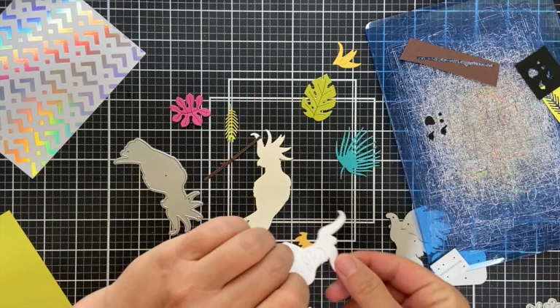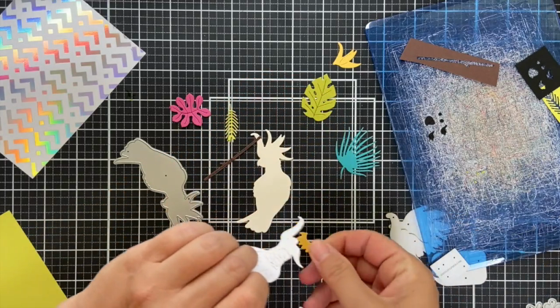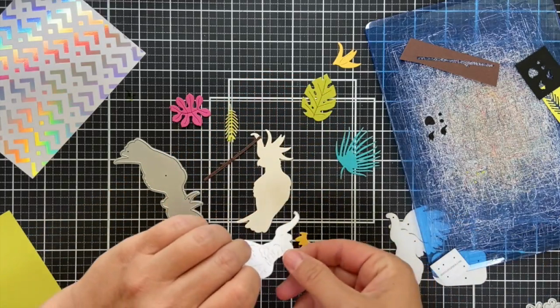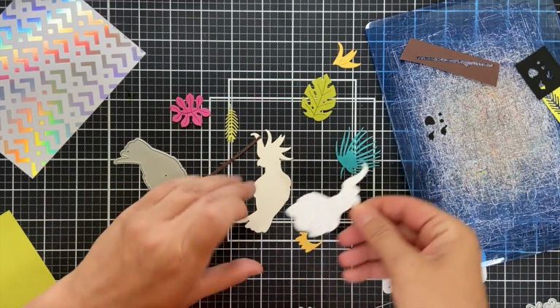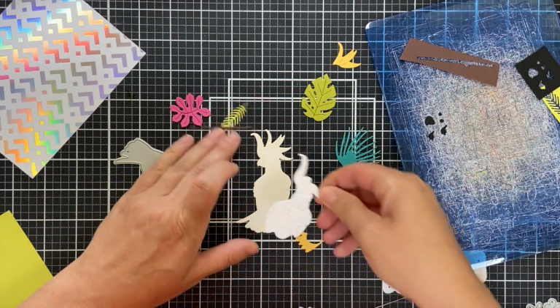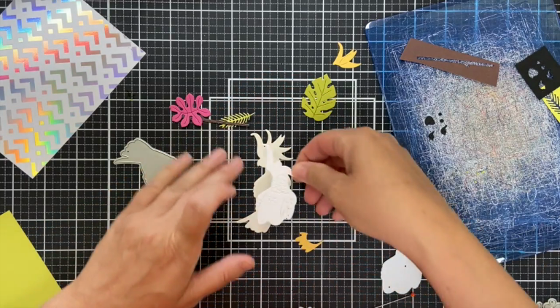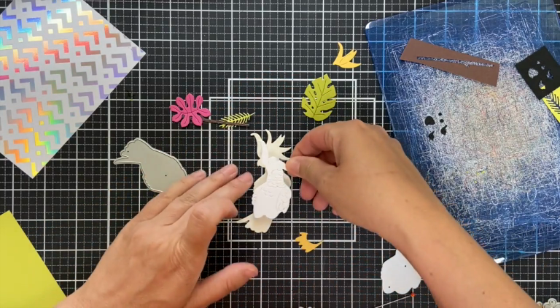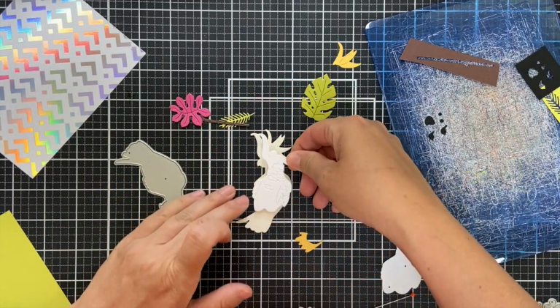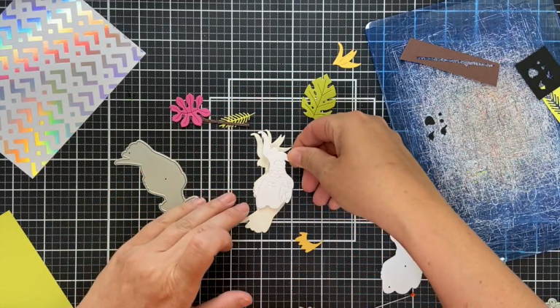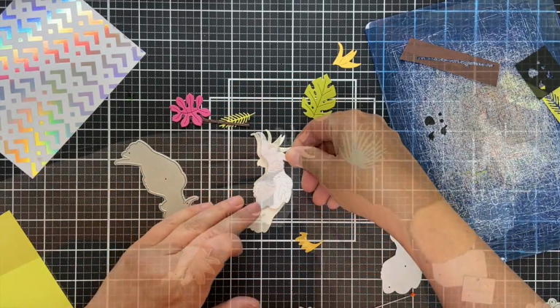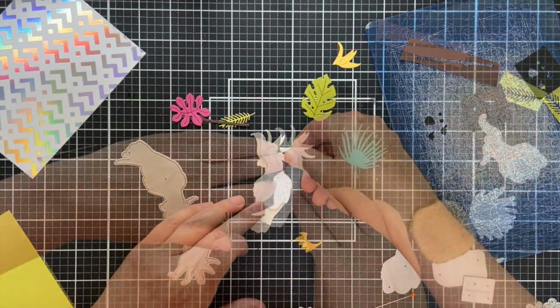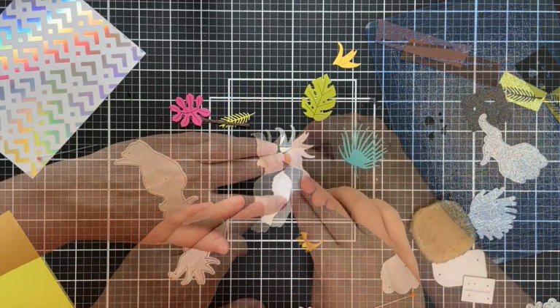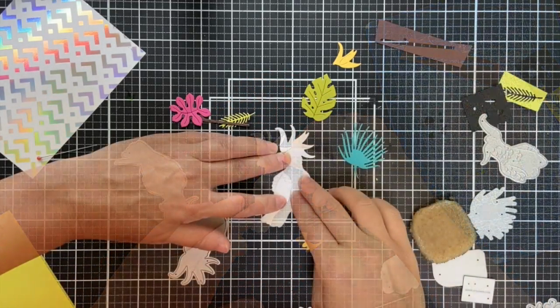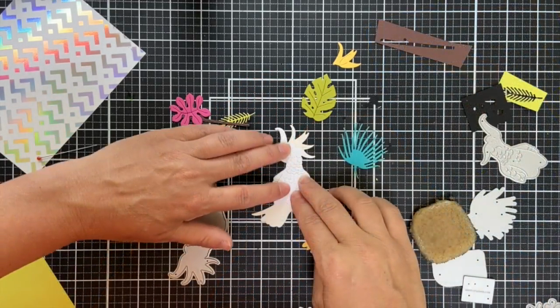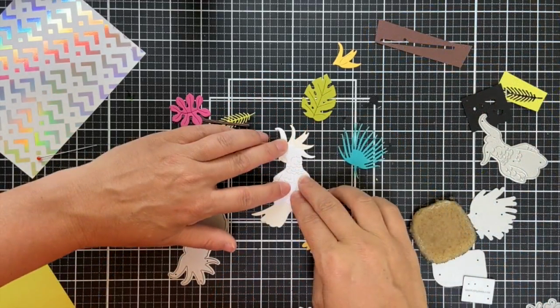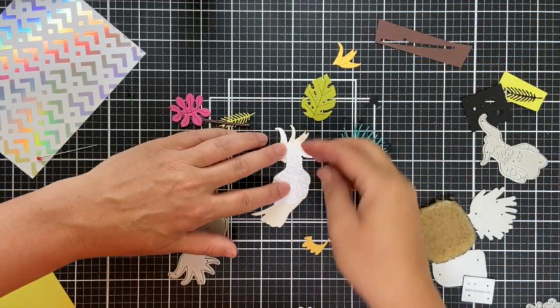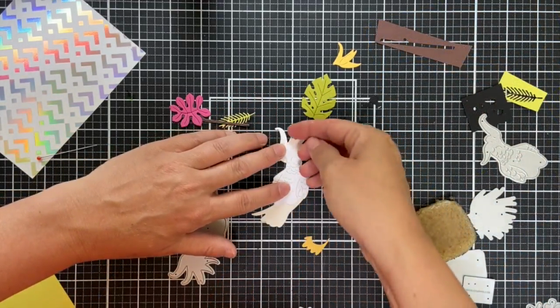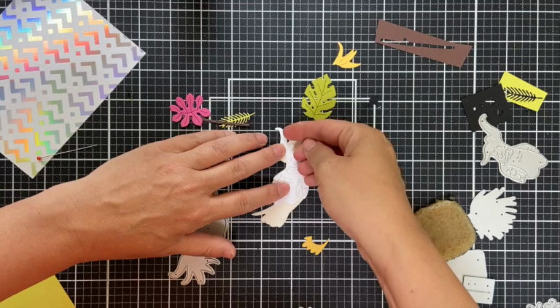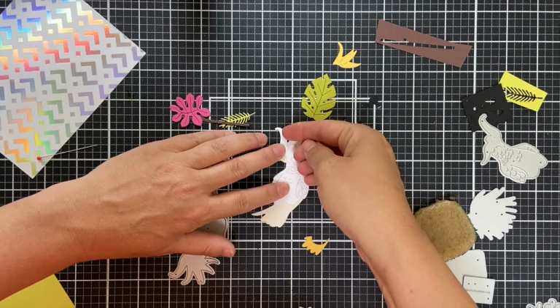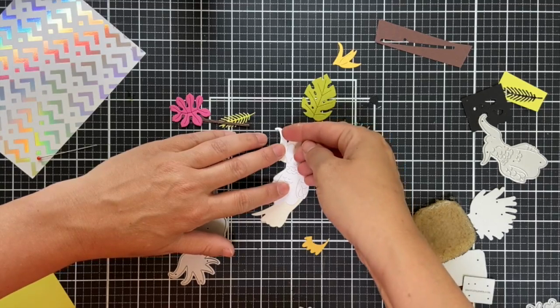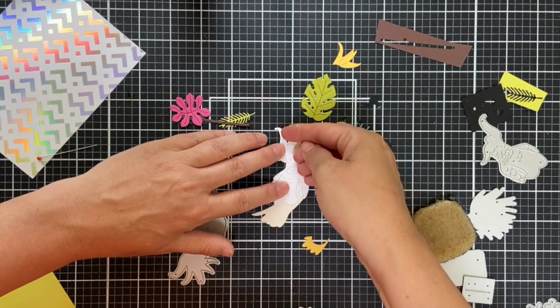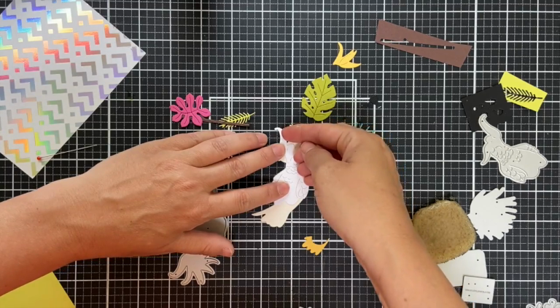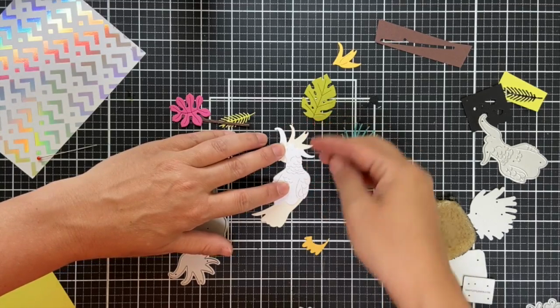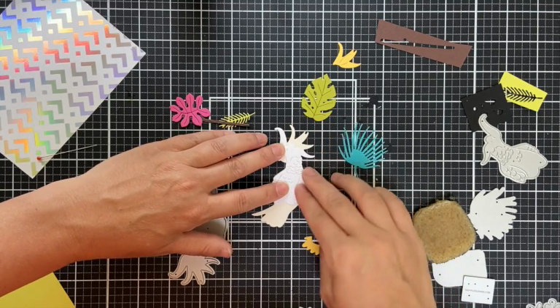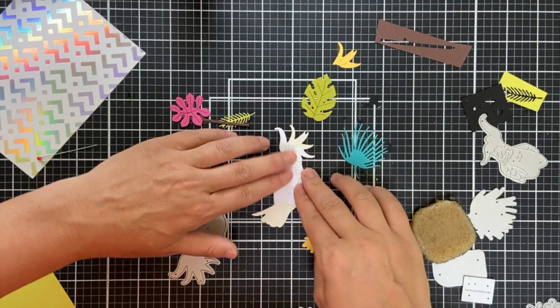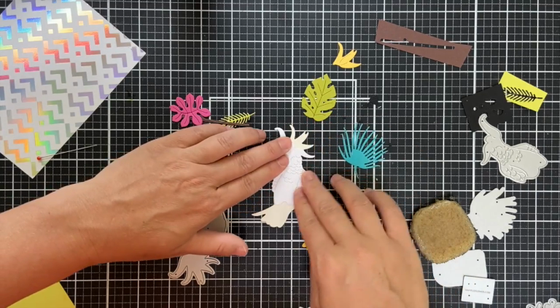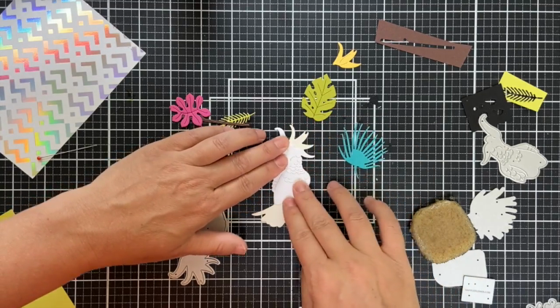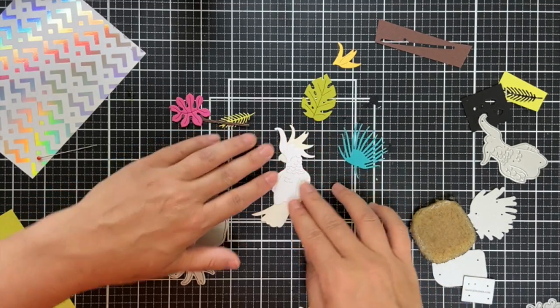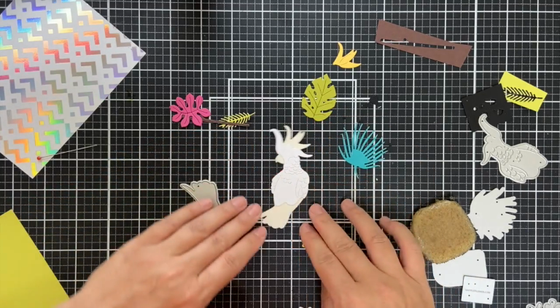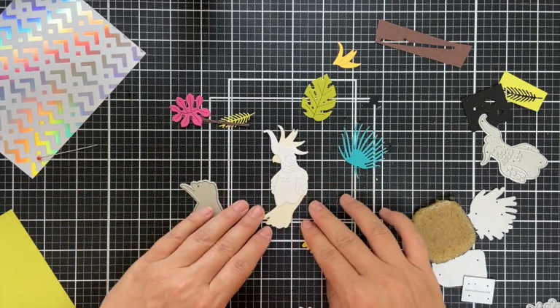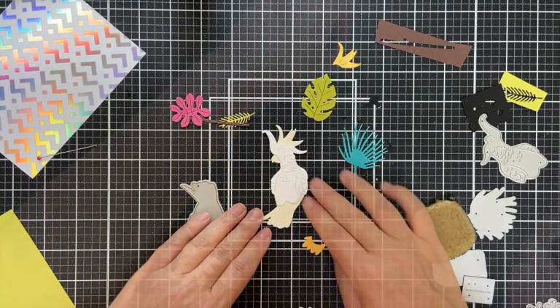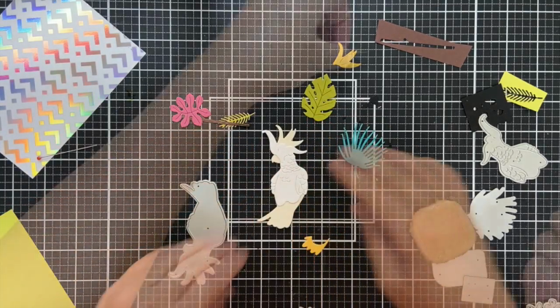I'm just going to glue this all together with a little bit of liquid glue. It comes together easy peasy lemon squeezy.